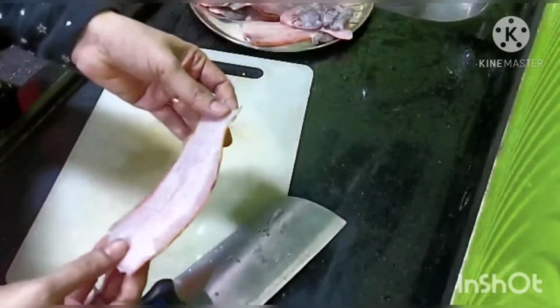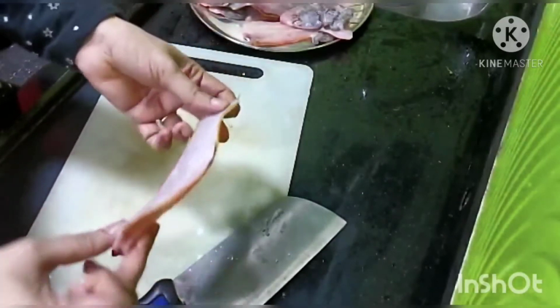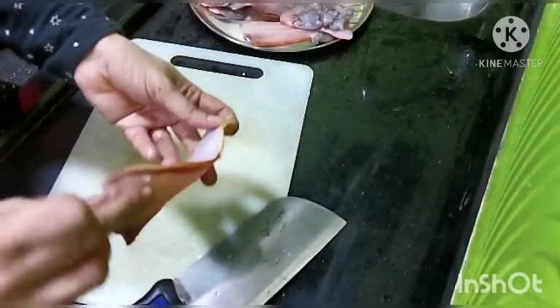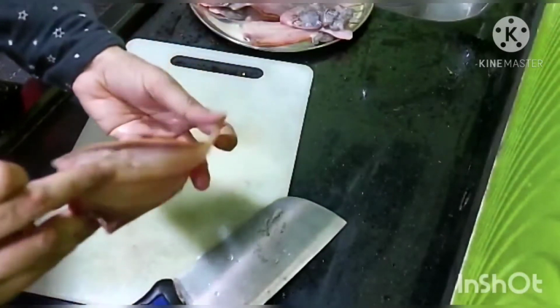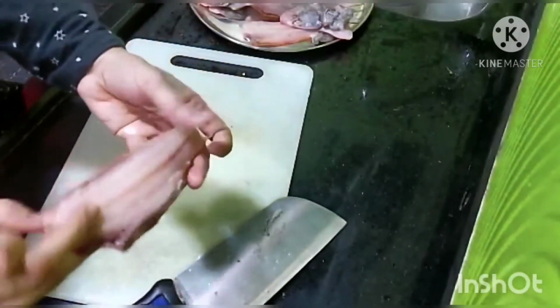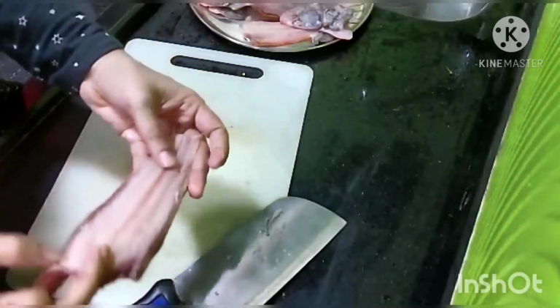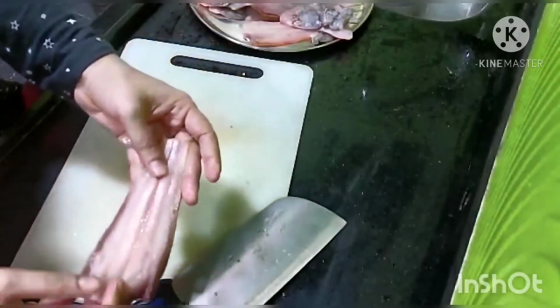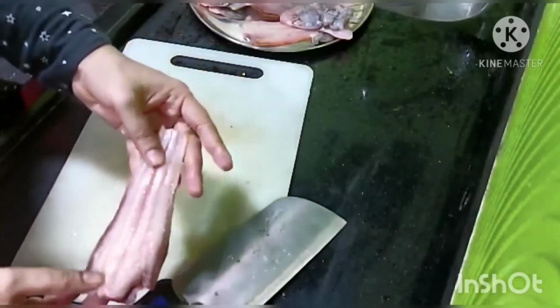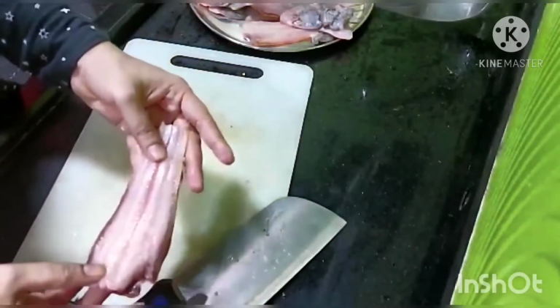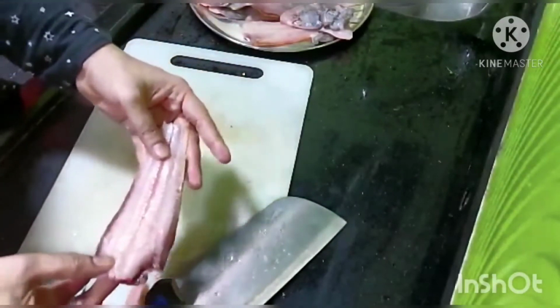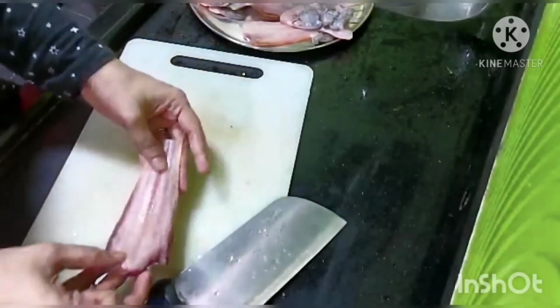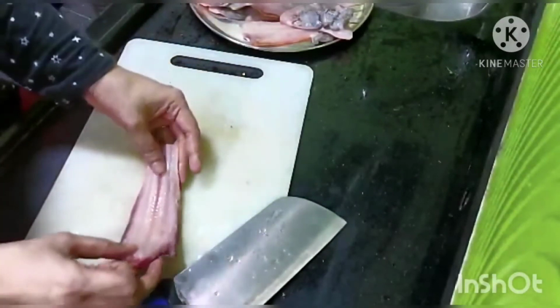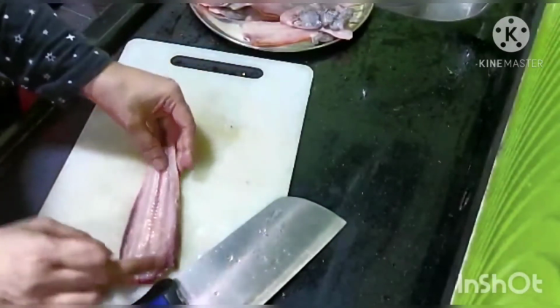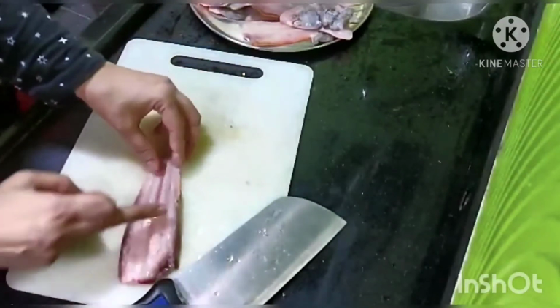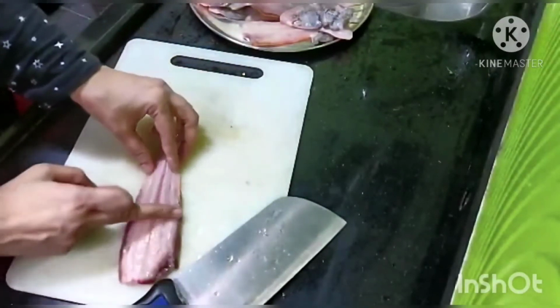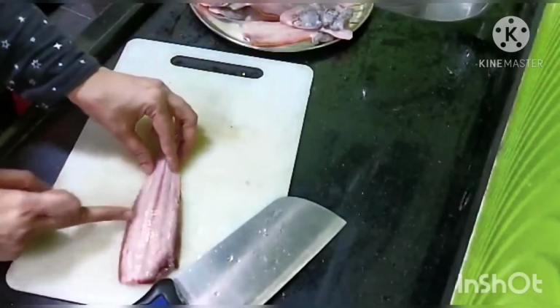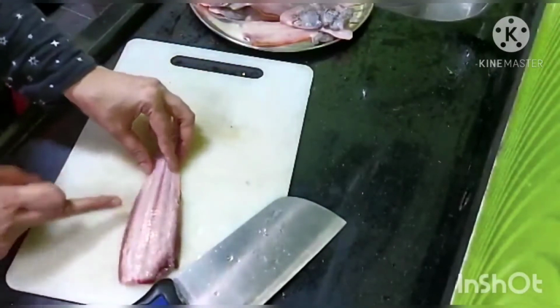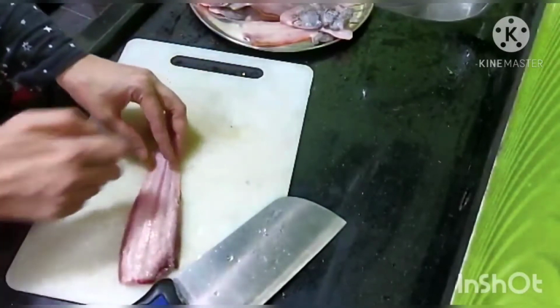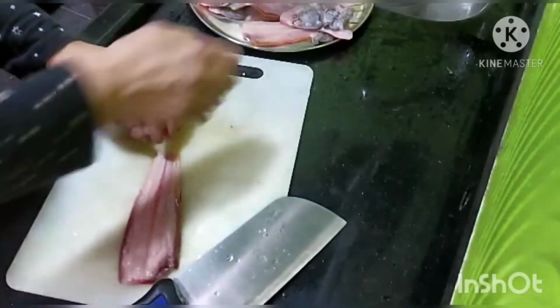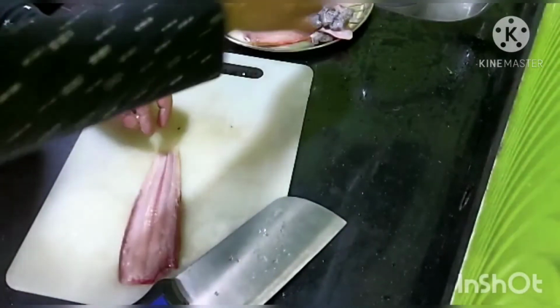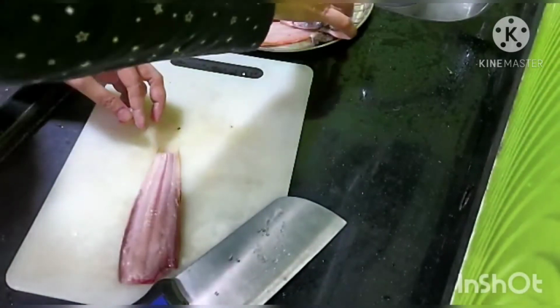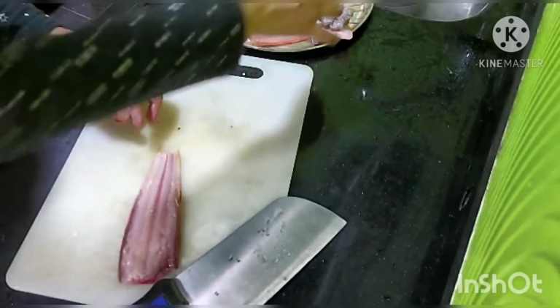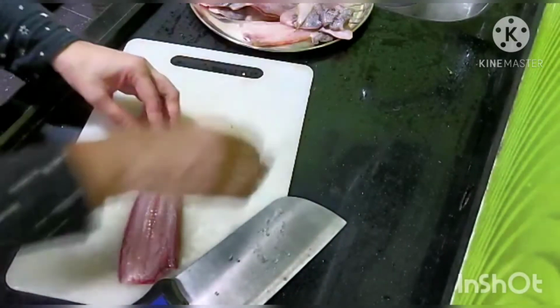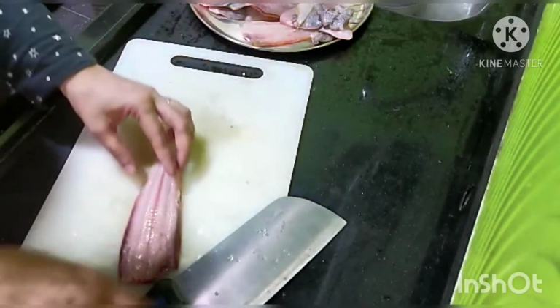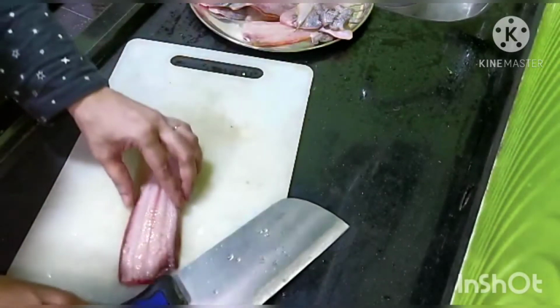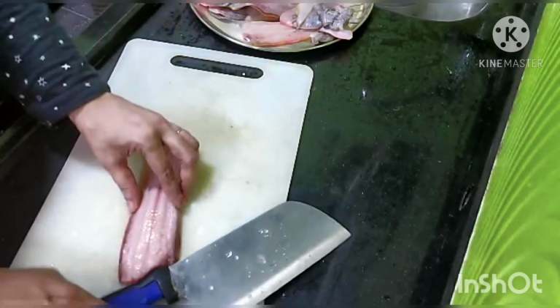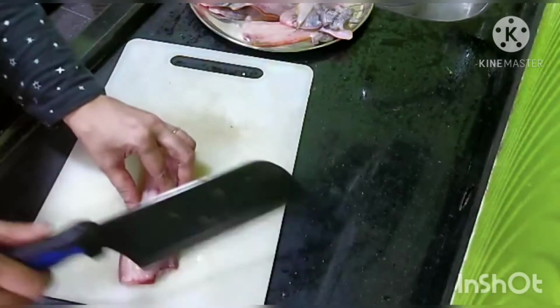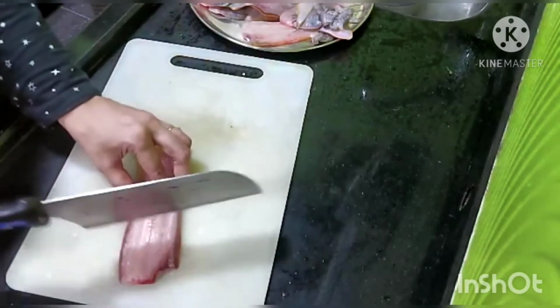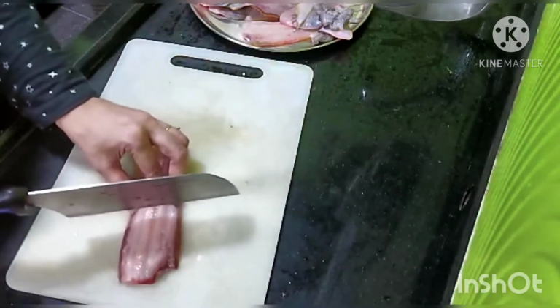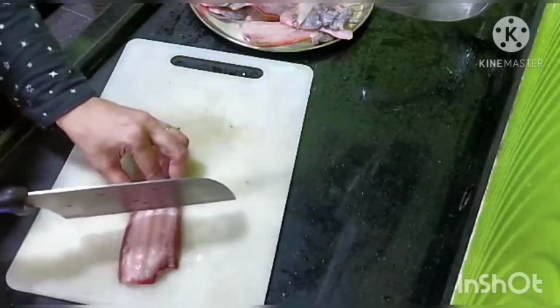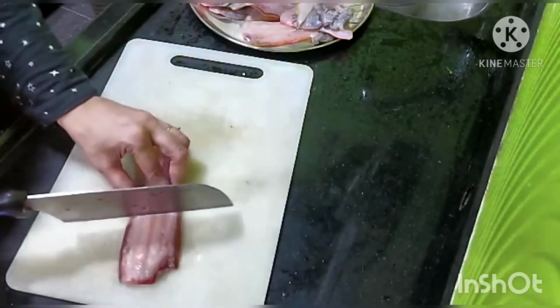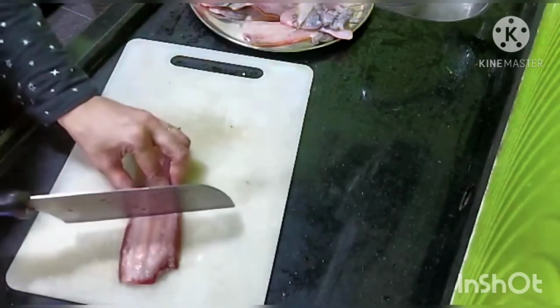Since it was a slightly bigger fish, I will be cutting it into two halves.